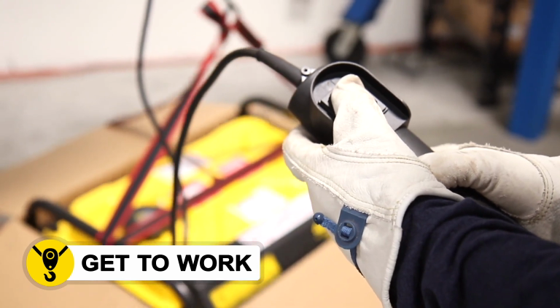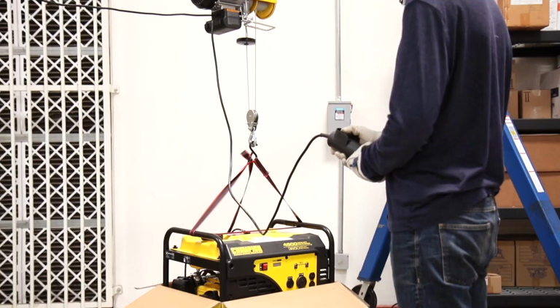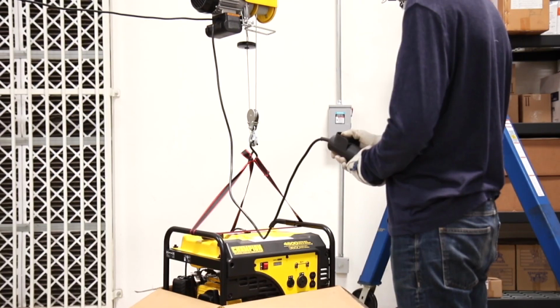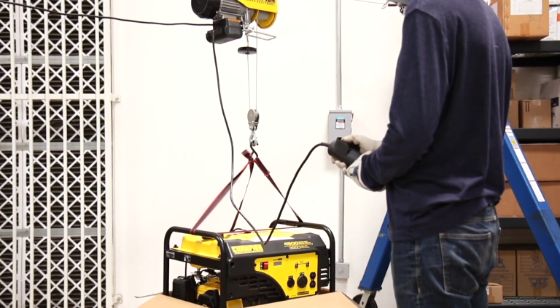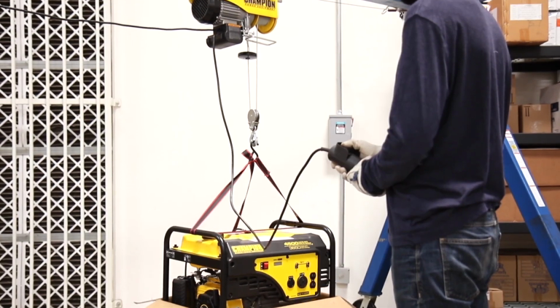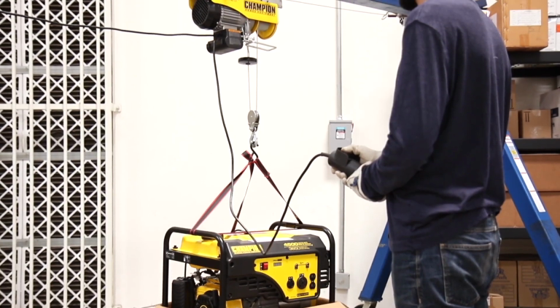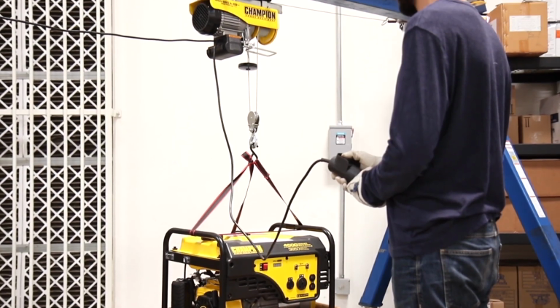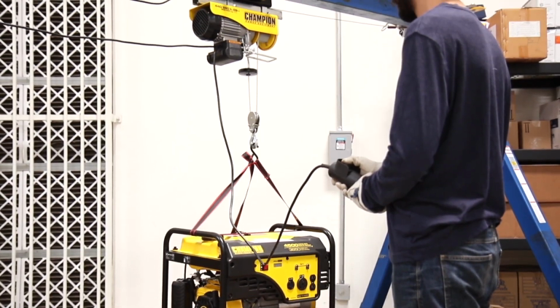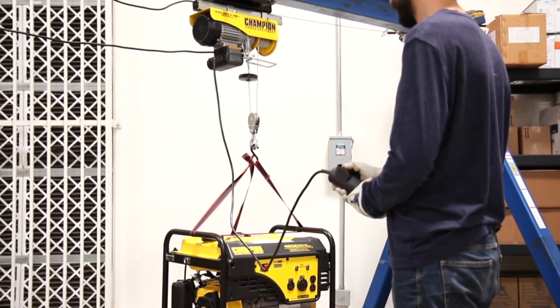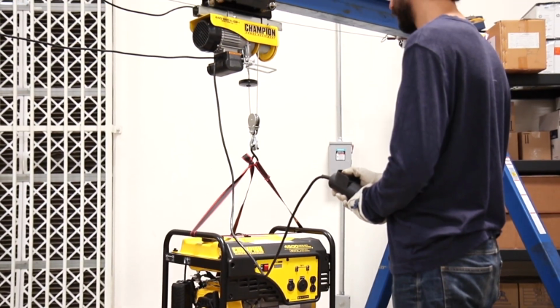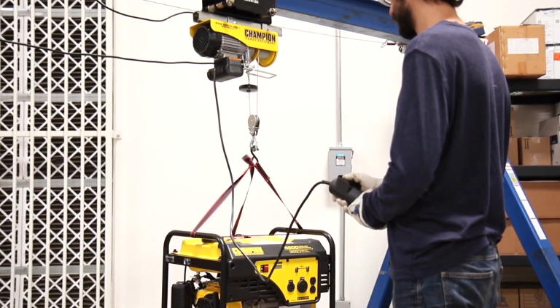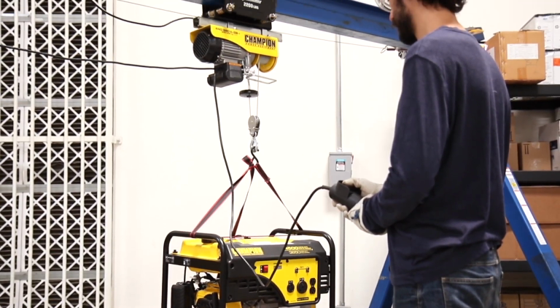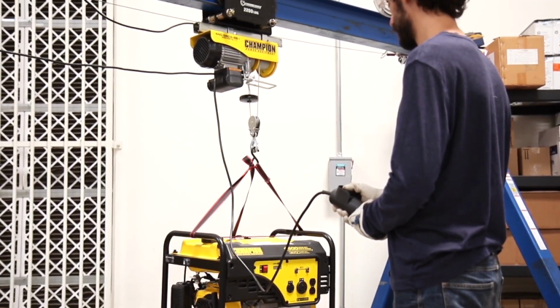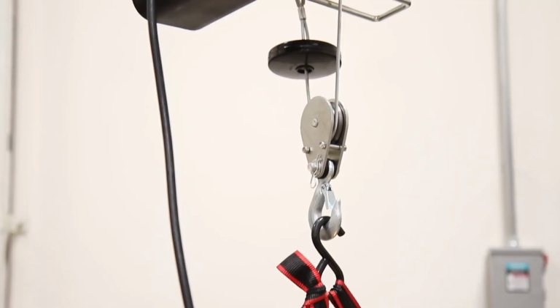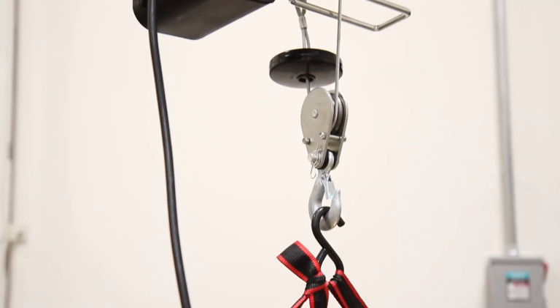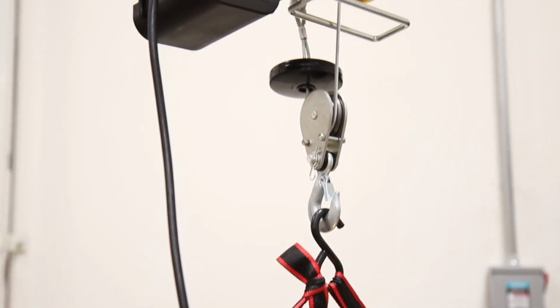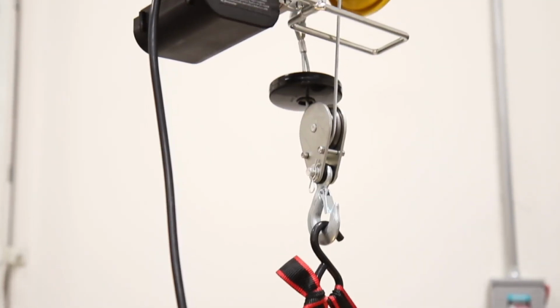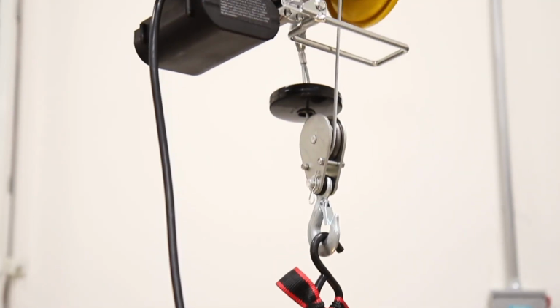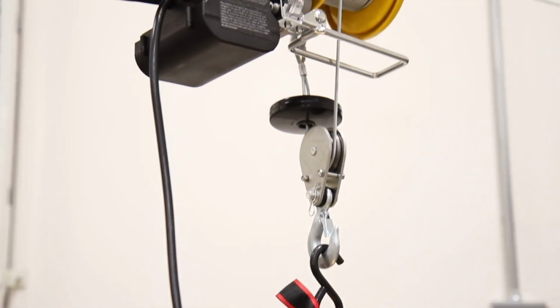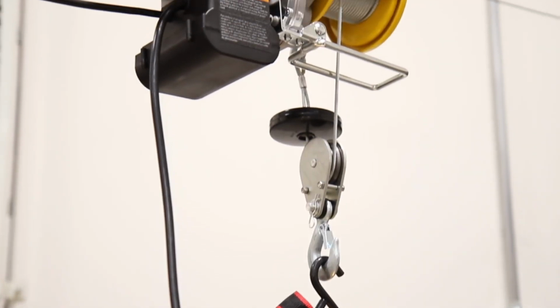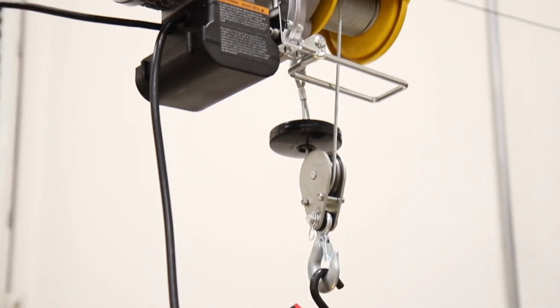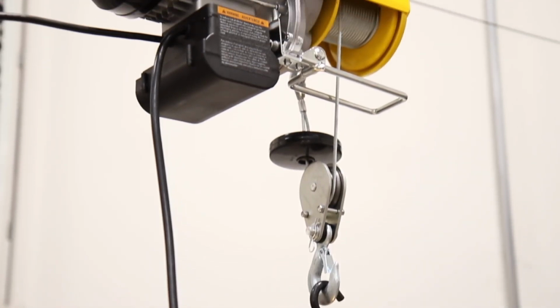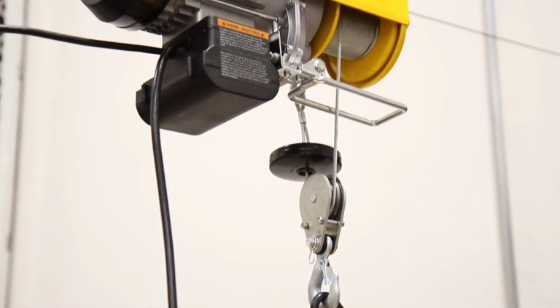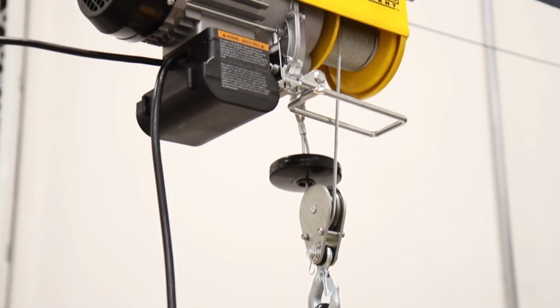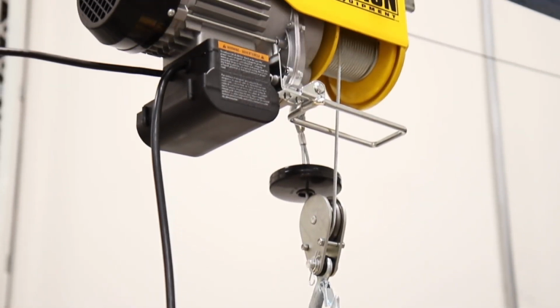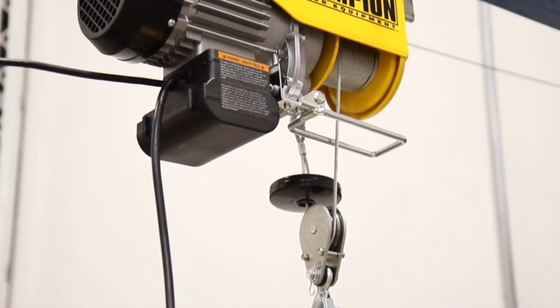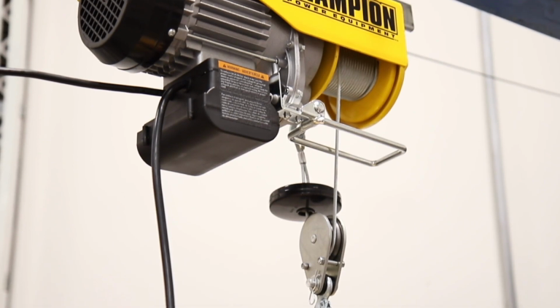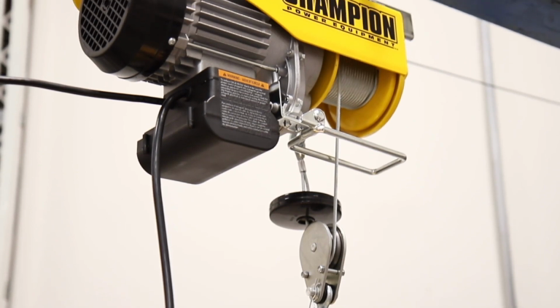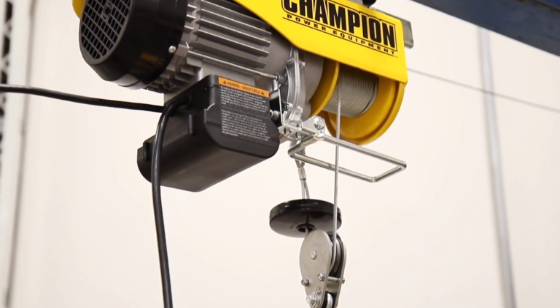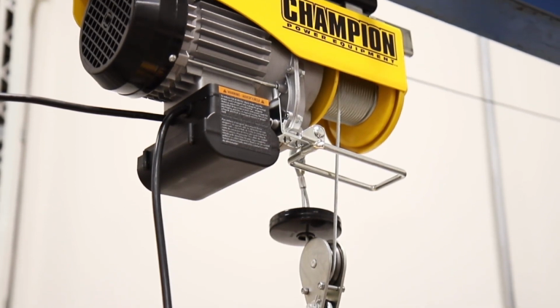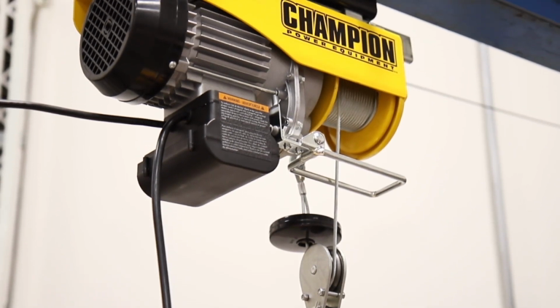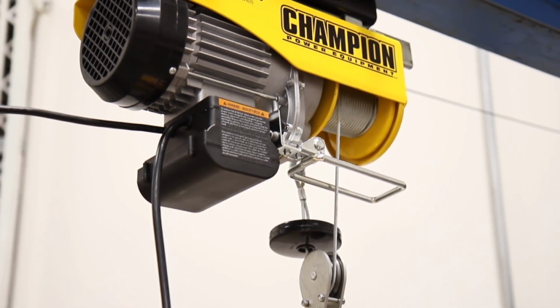Champion's 880 lb. electric hoist. Dependable, long-lasting lifting power.